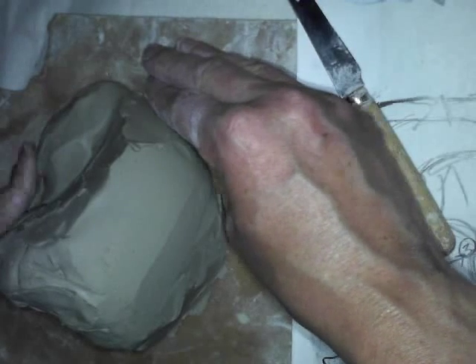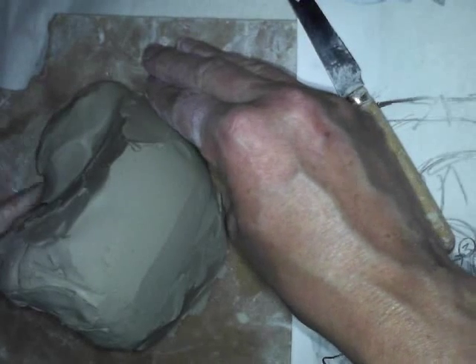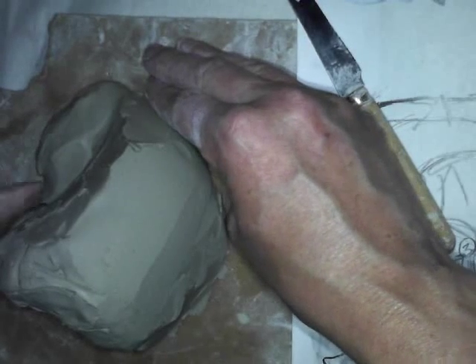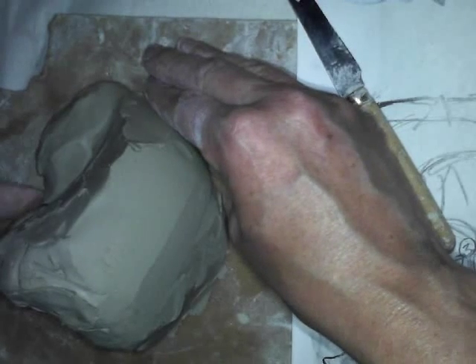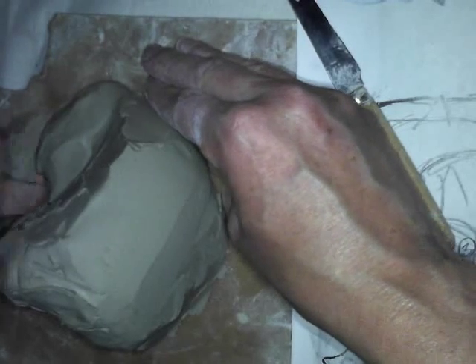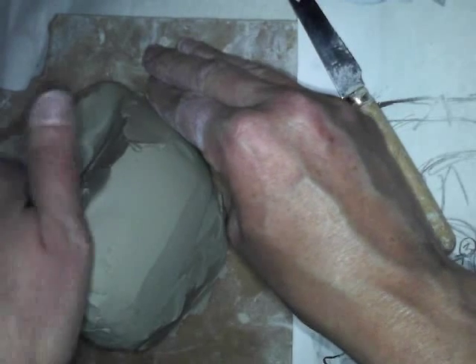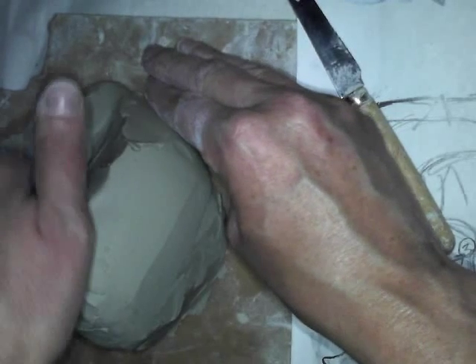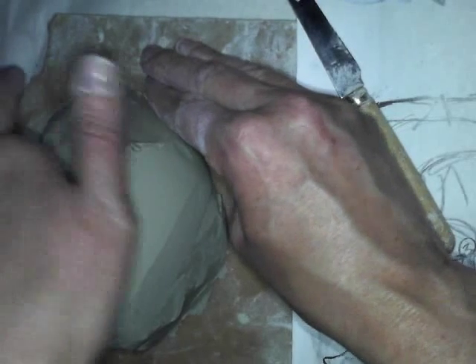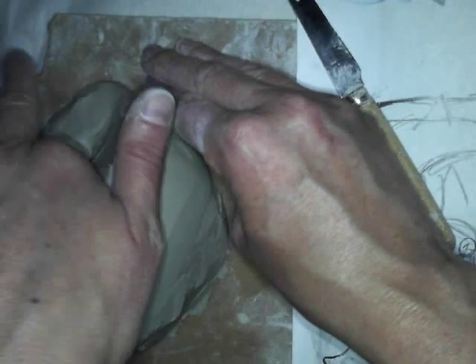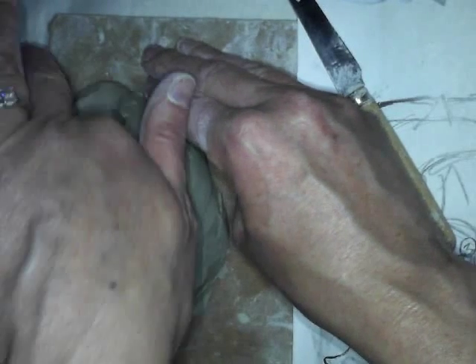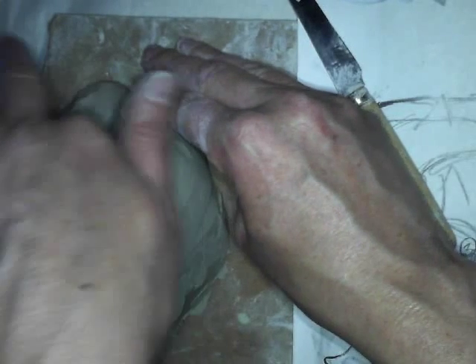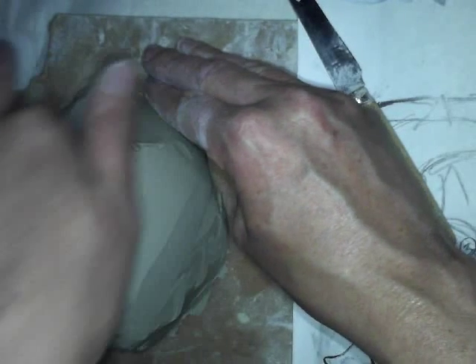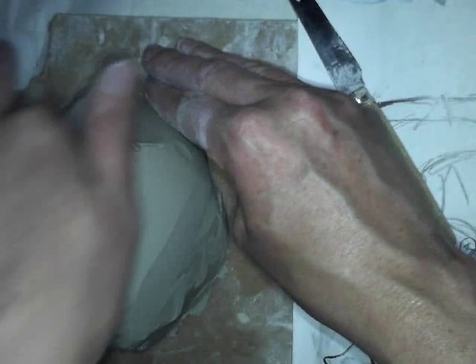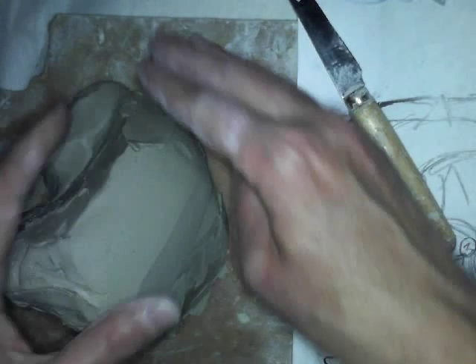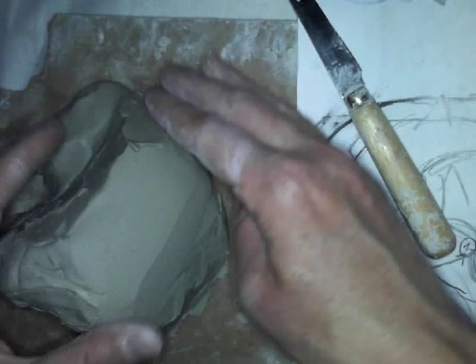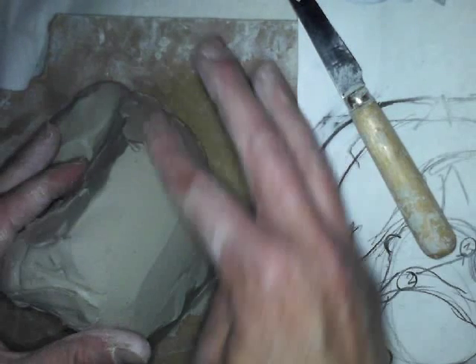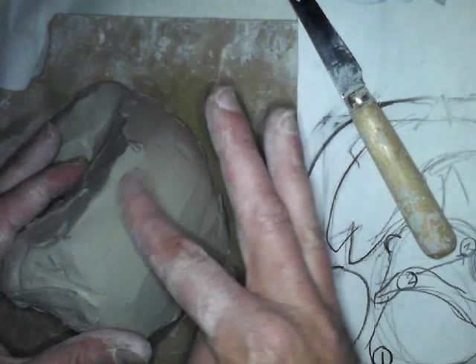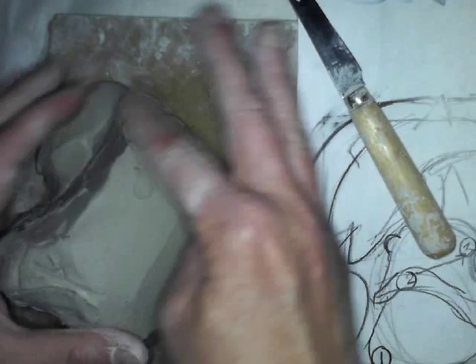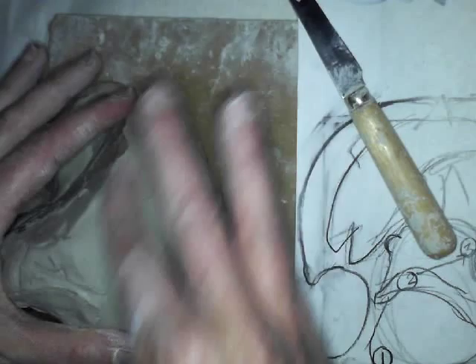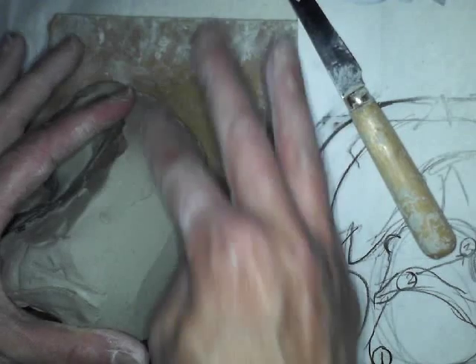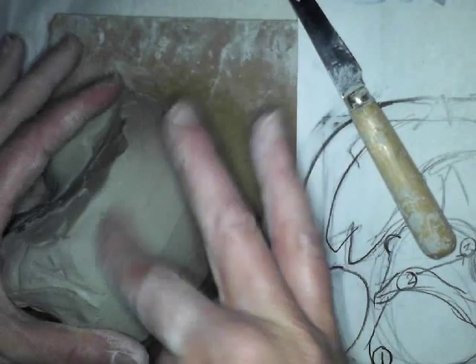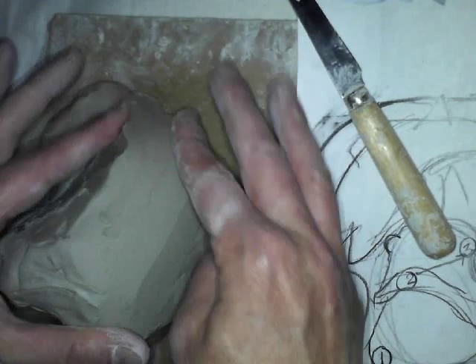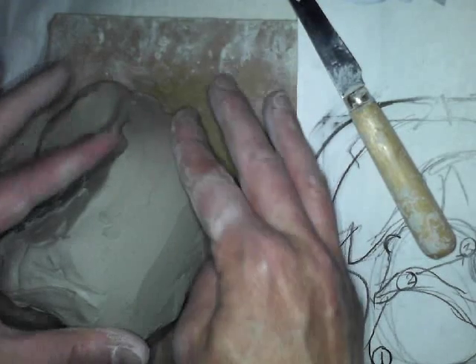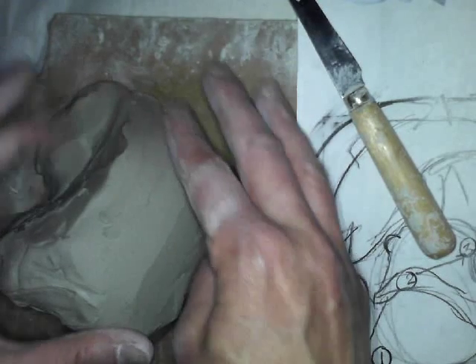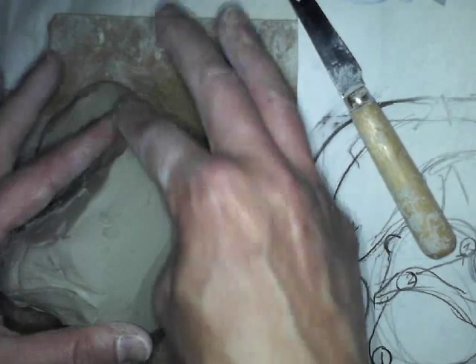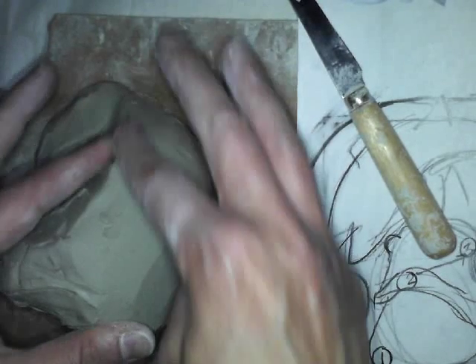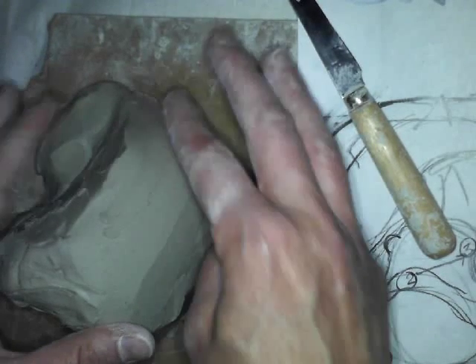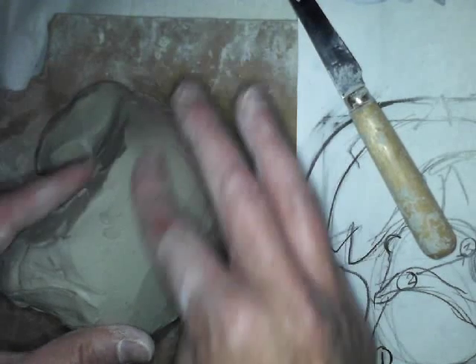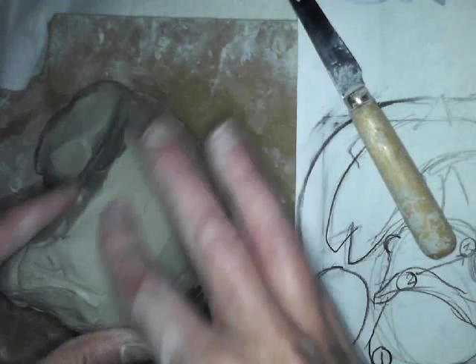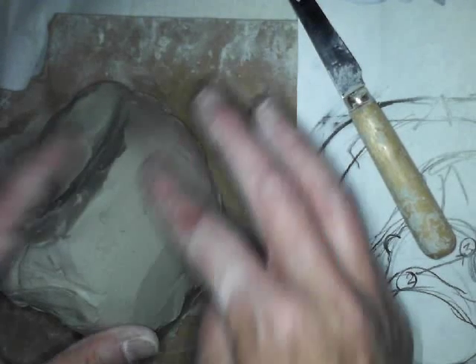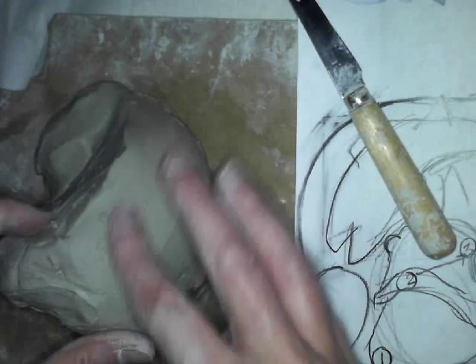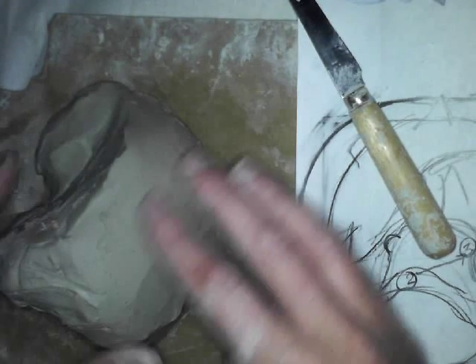If your clay is cracking, feel free to go get a brand new wet piece of clay out of the bag — that shouldn't really happen.